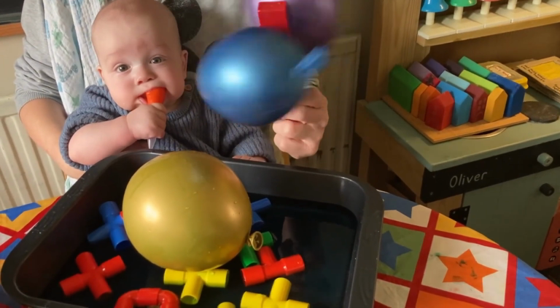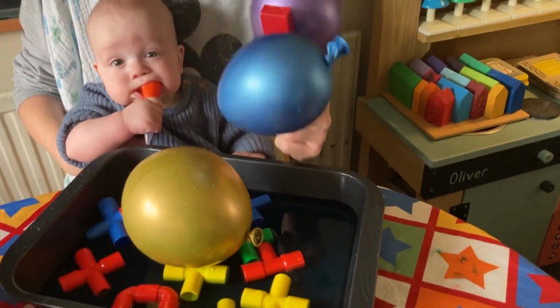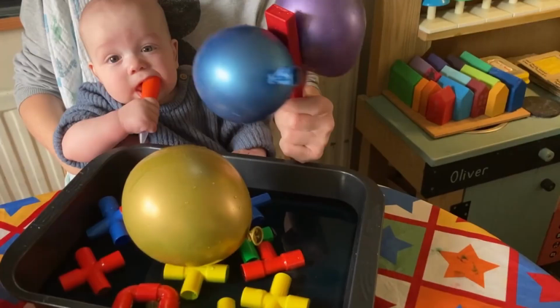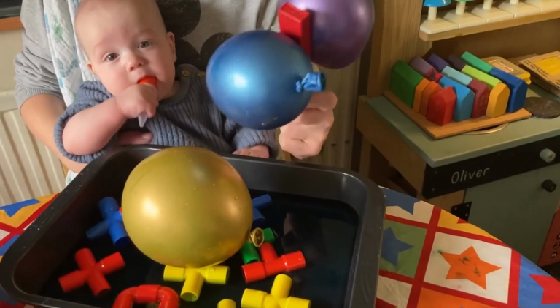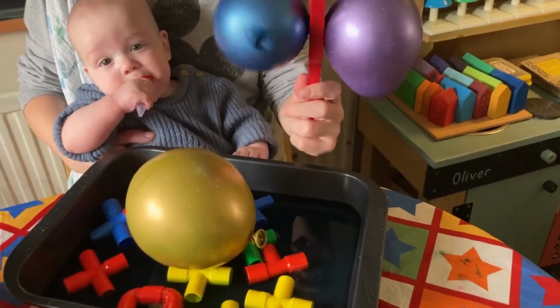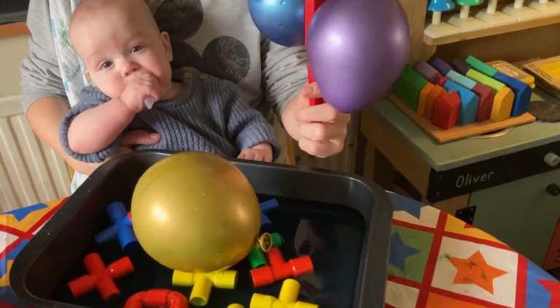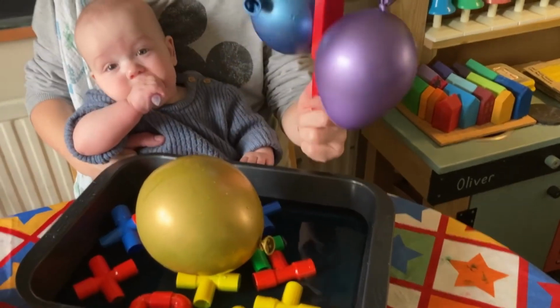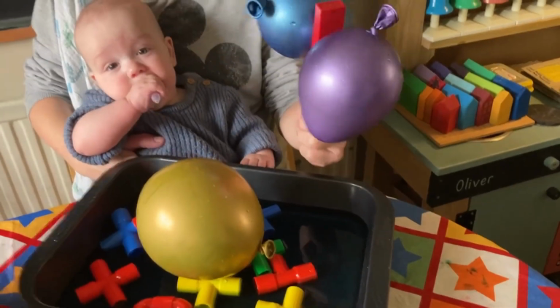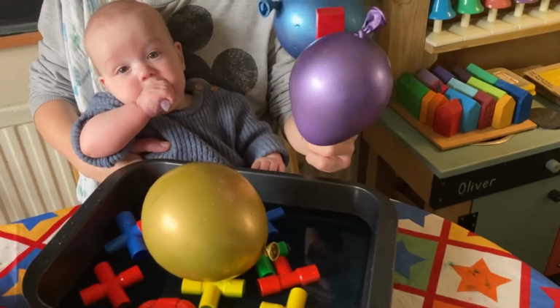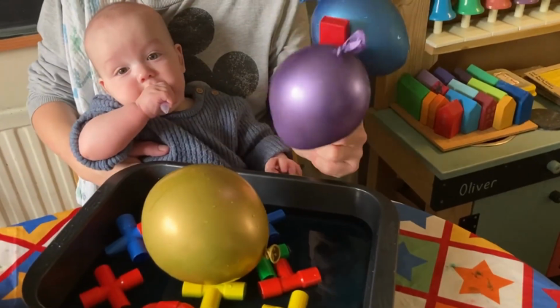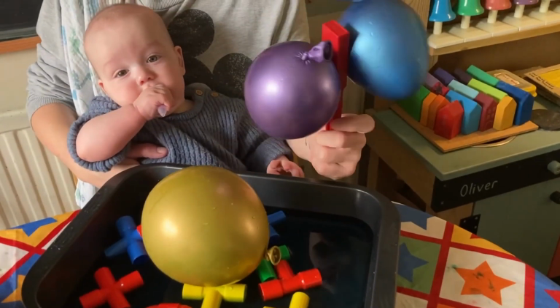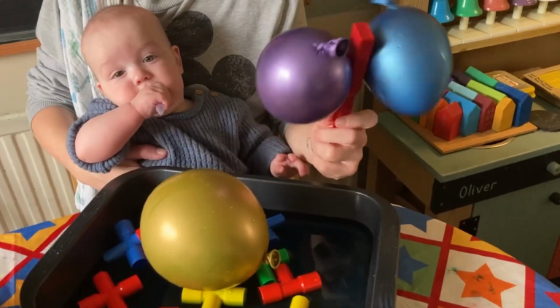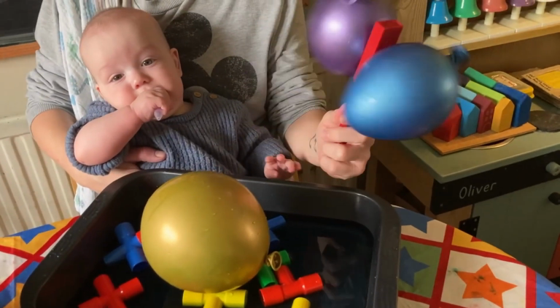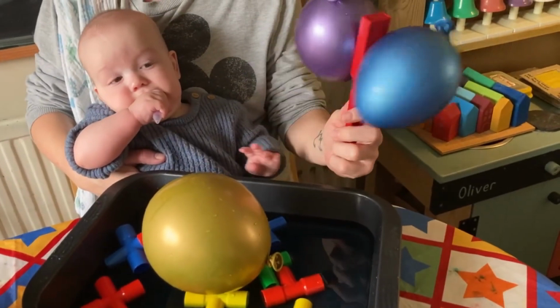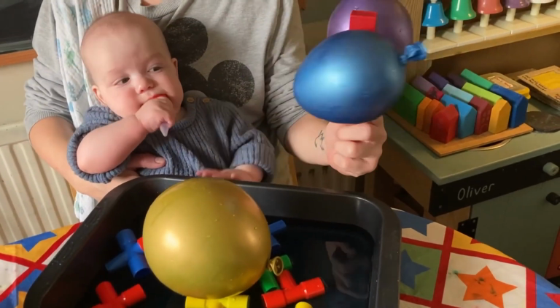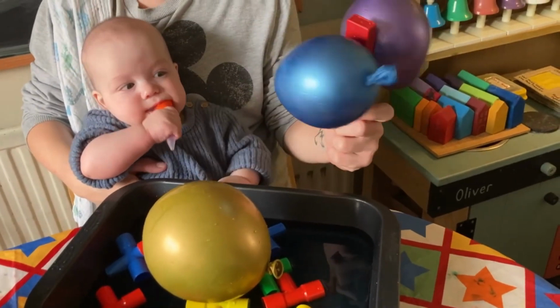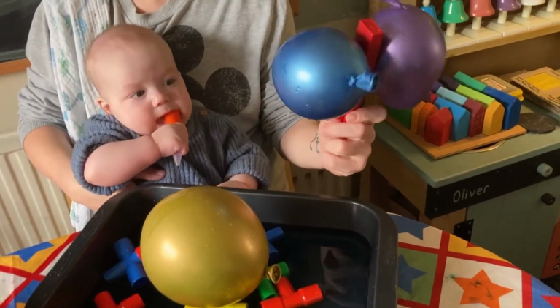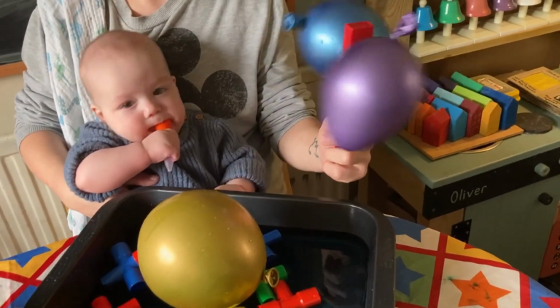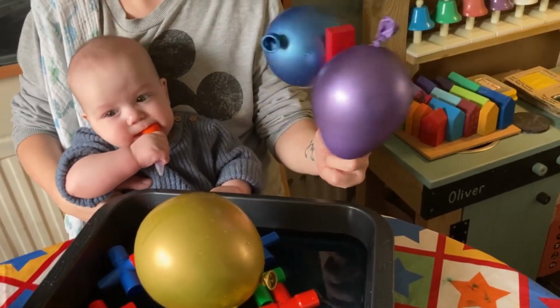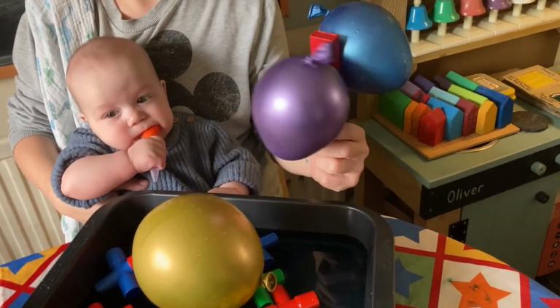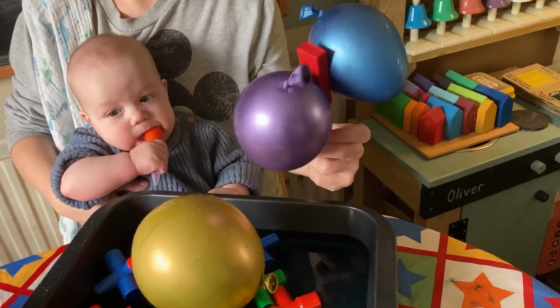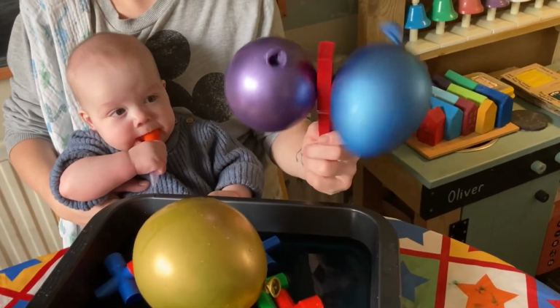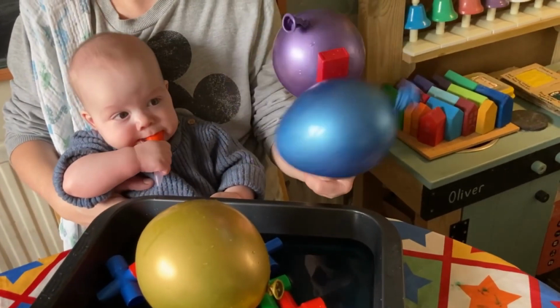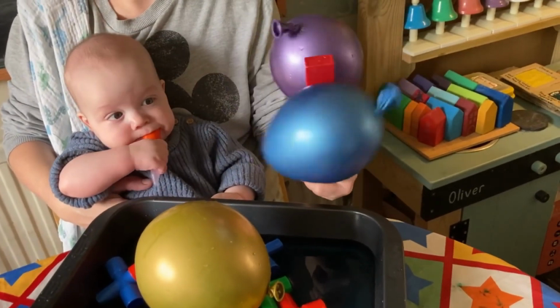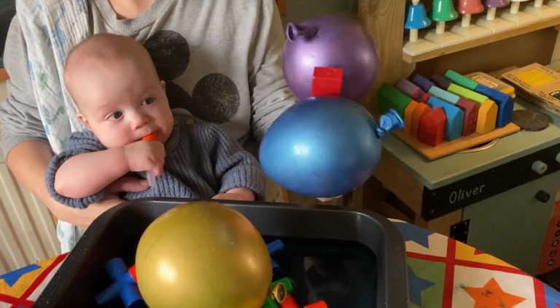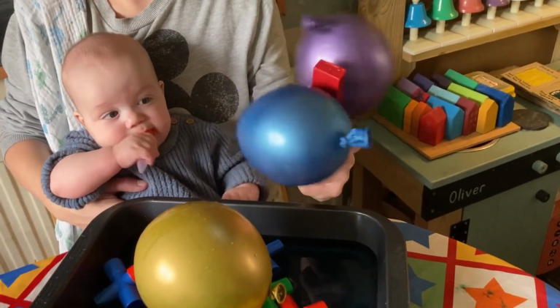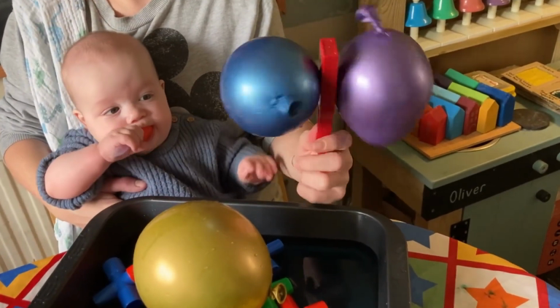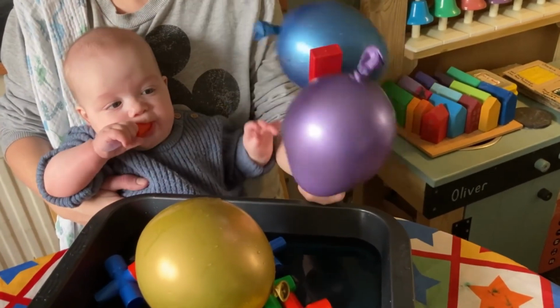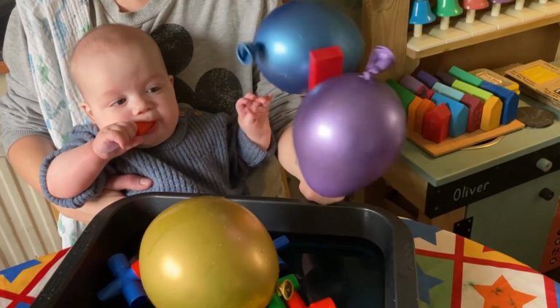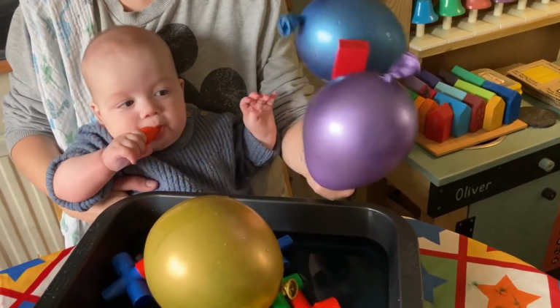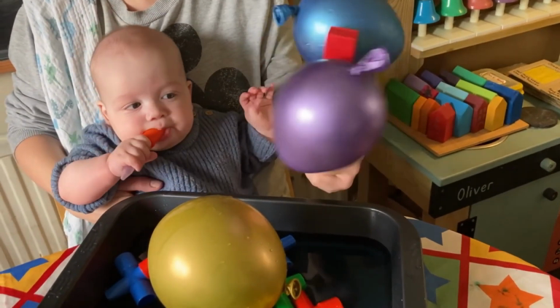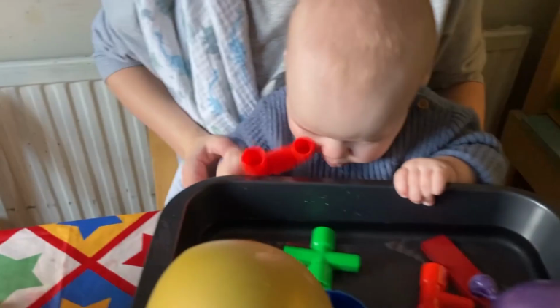Are they turning, balloons? Are they making a sound? Are they not? Oh wow!